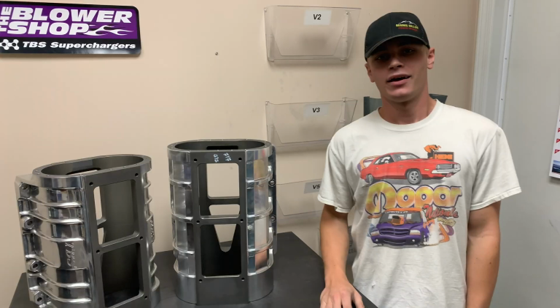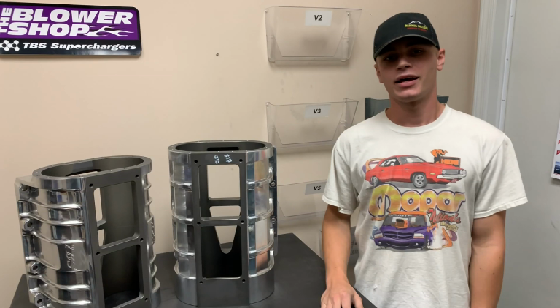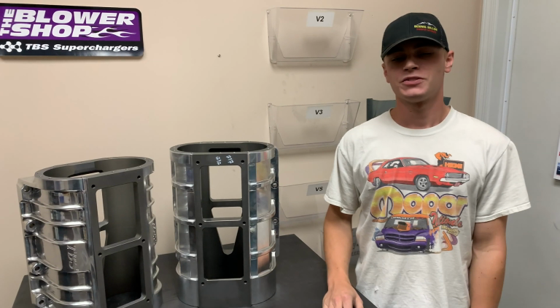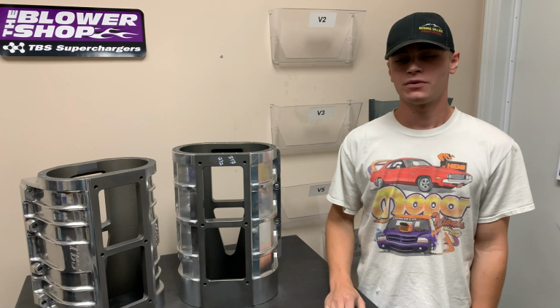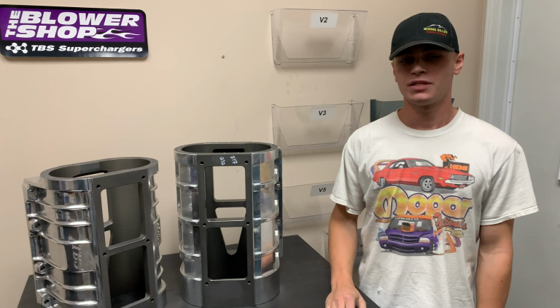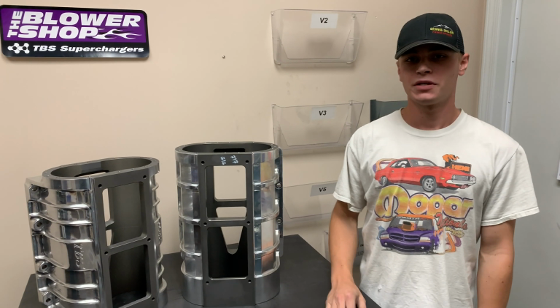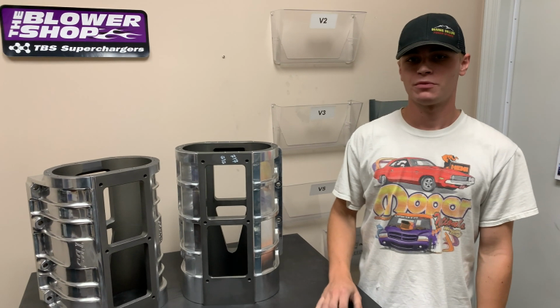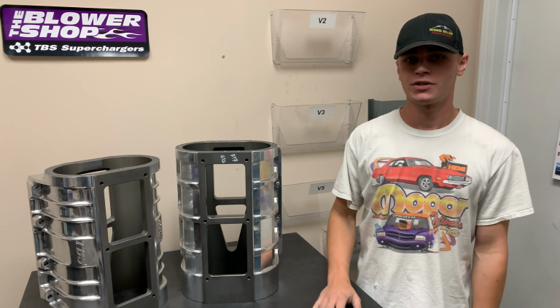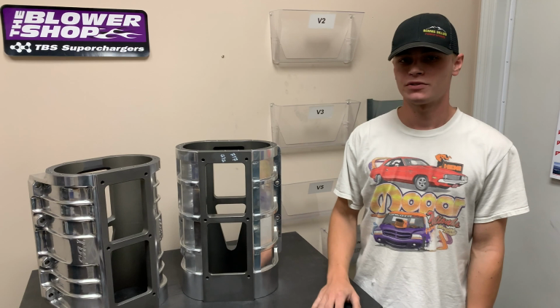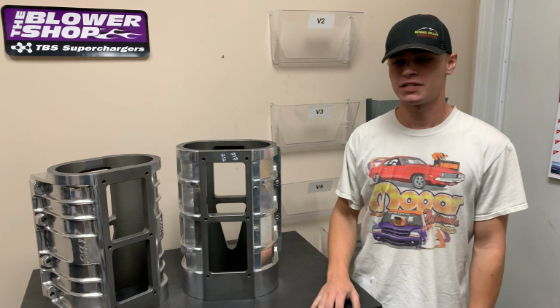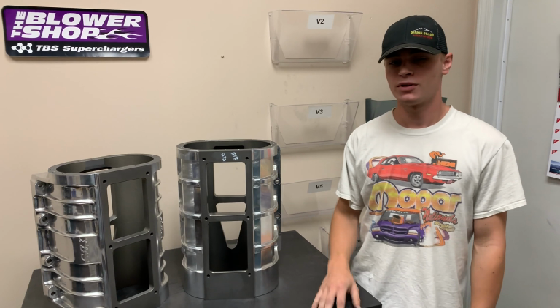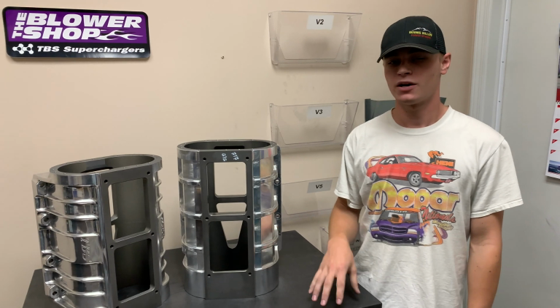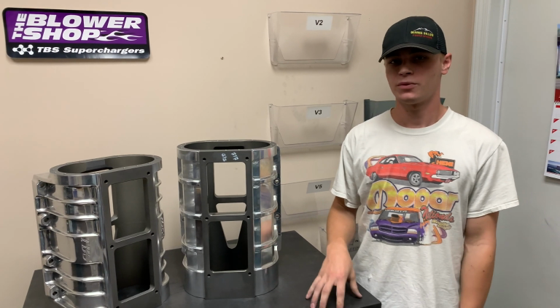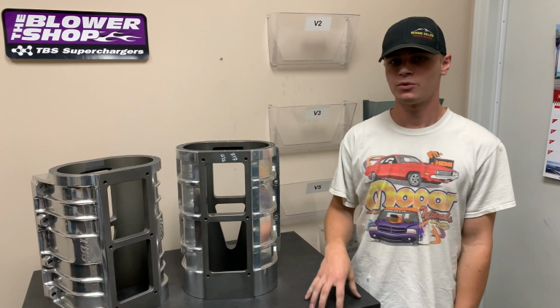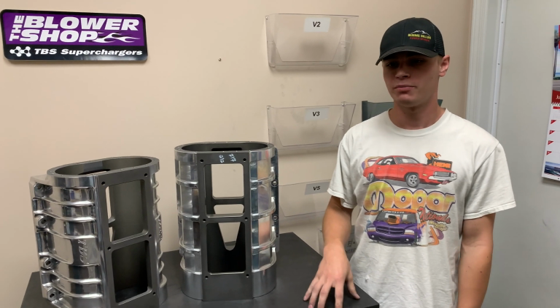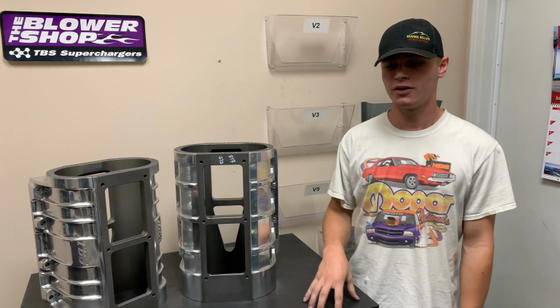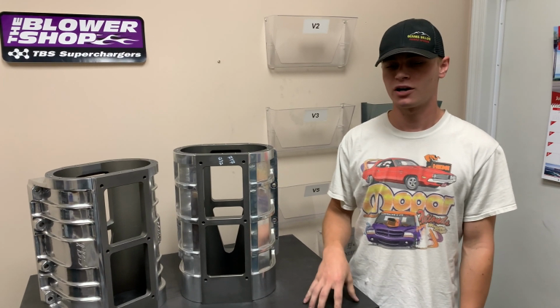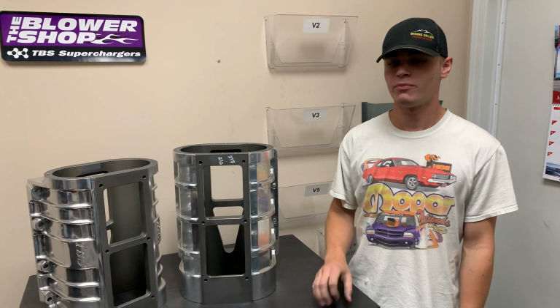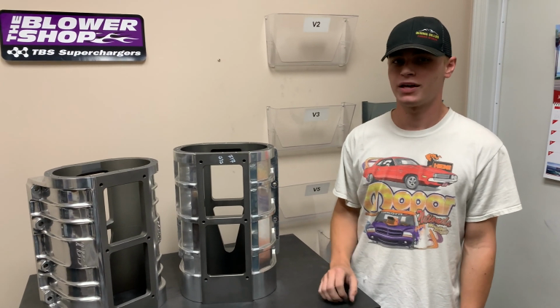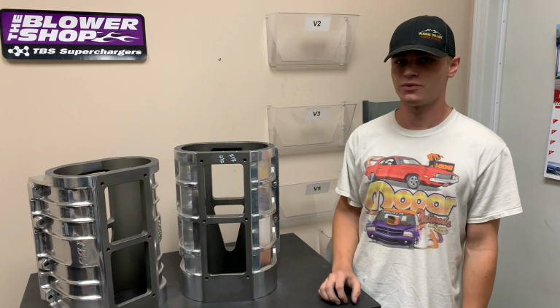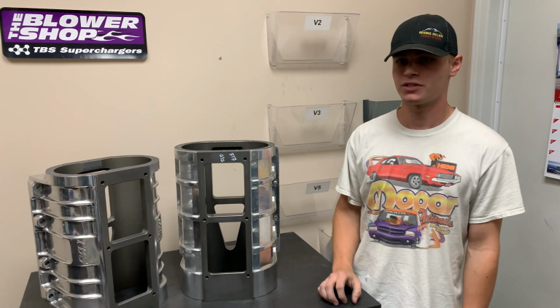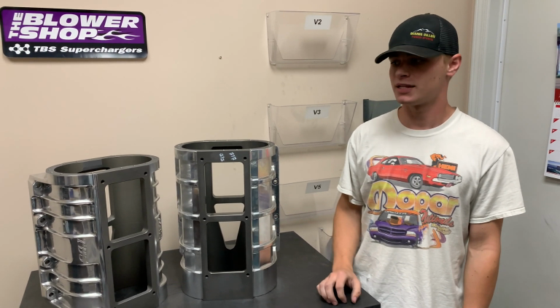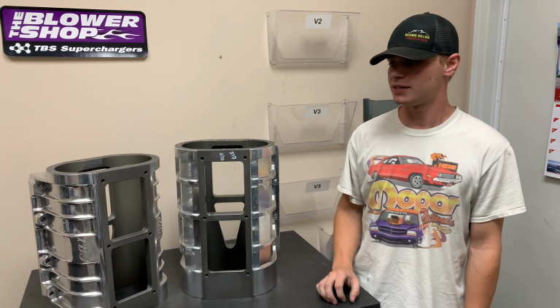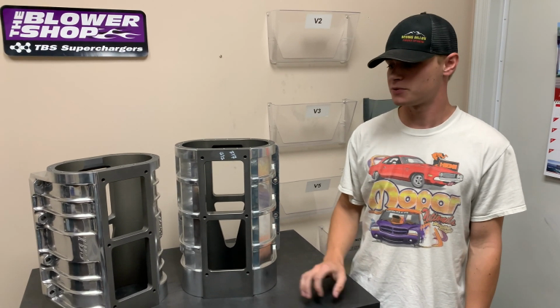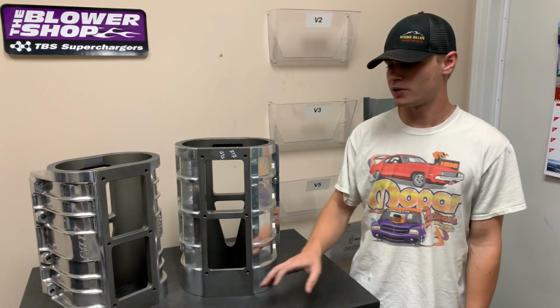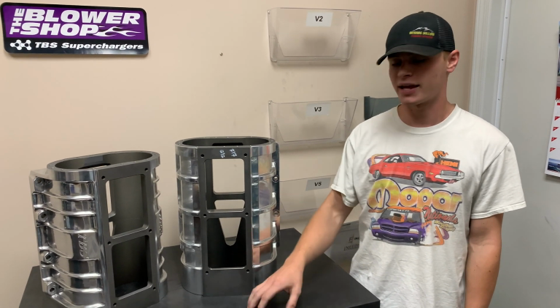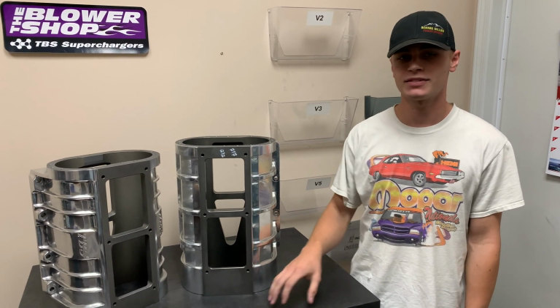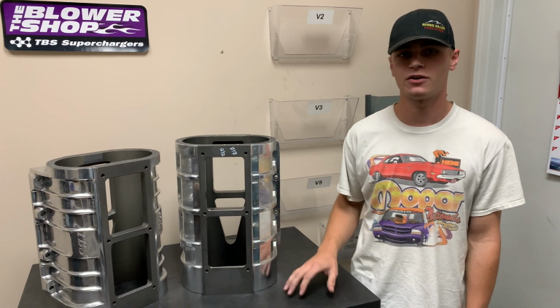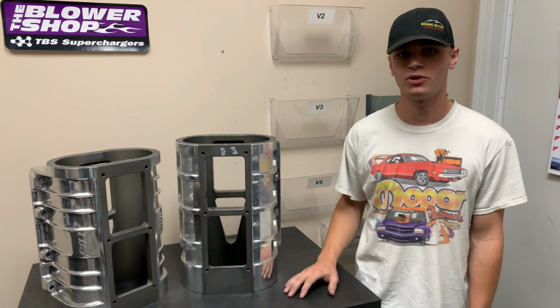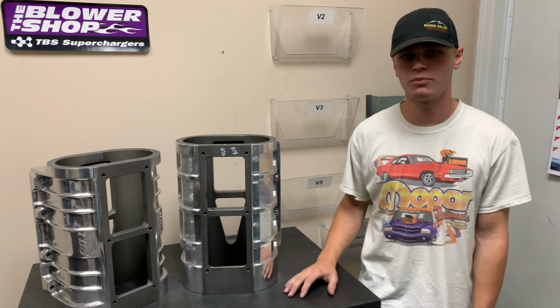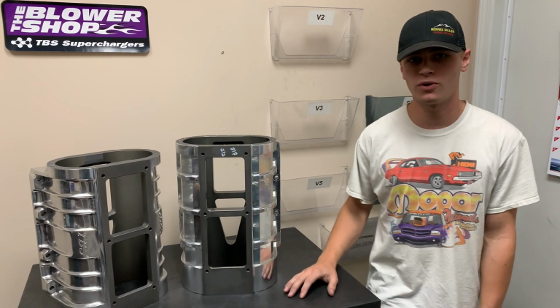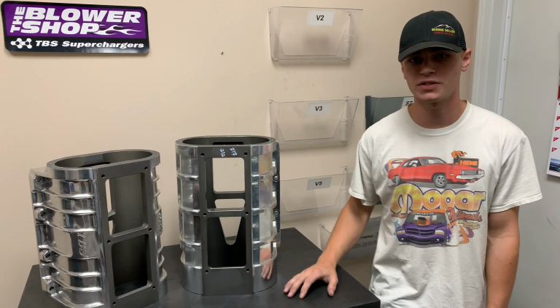Hi guys, Jake with TBS Superchargers. Today I want to talk to you a little bit about a commonly asked question: what's the difference between our cast and our billet blowers?